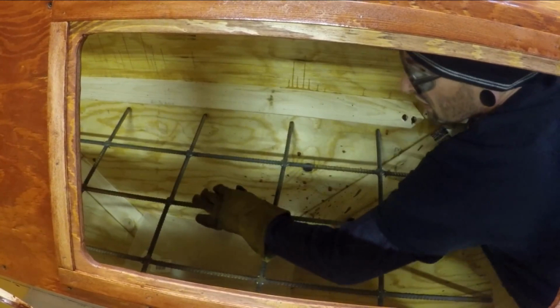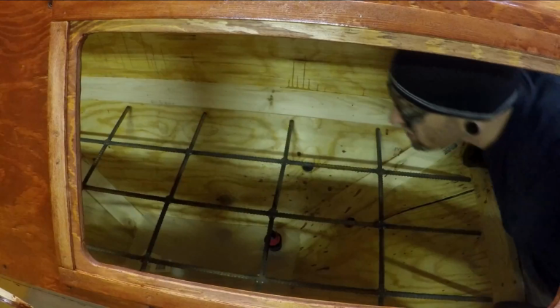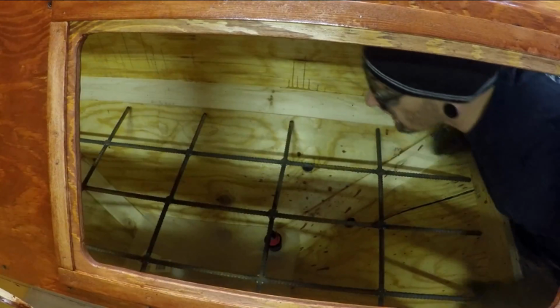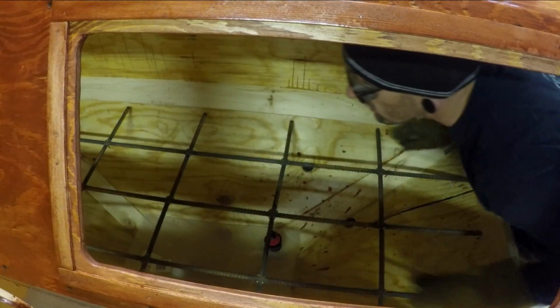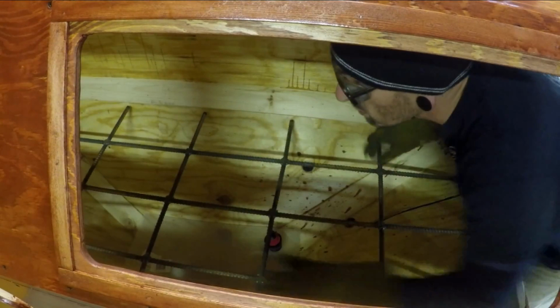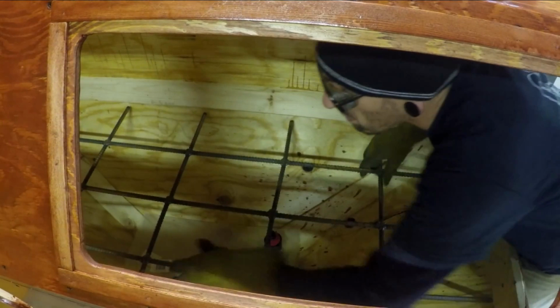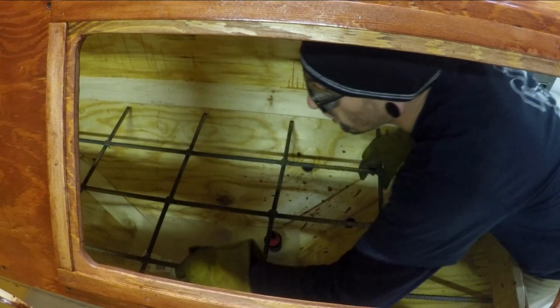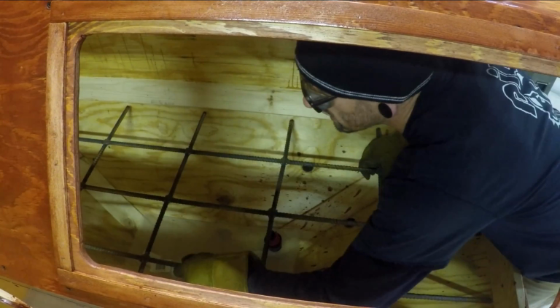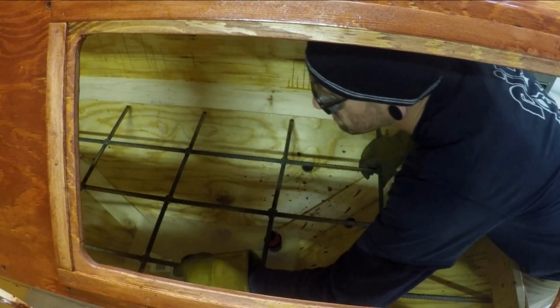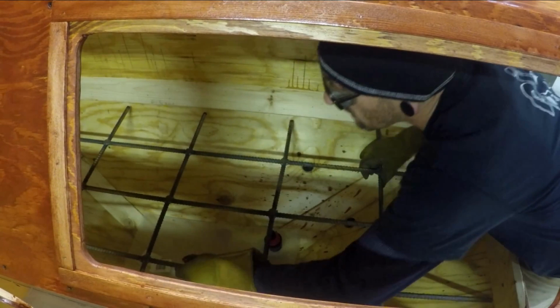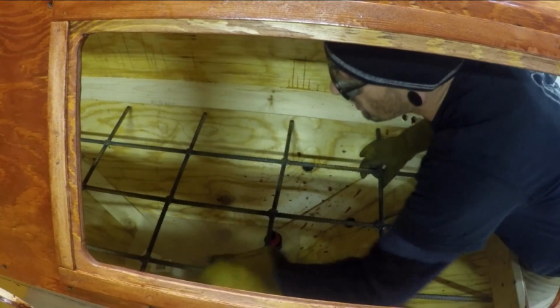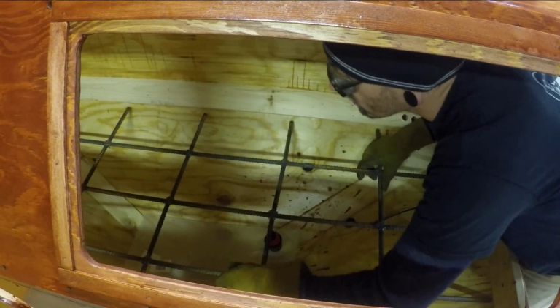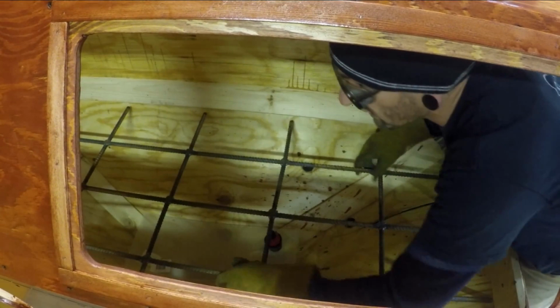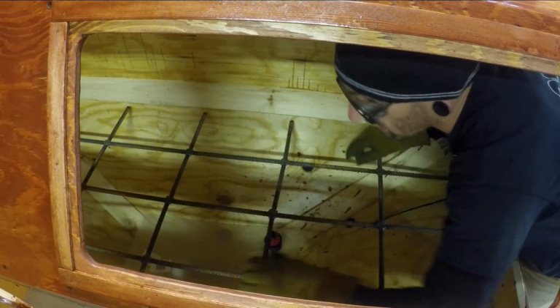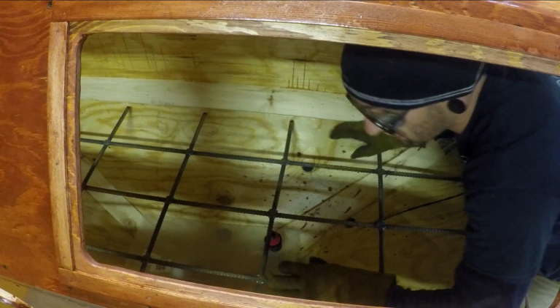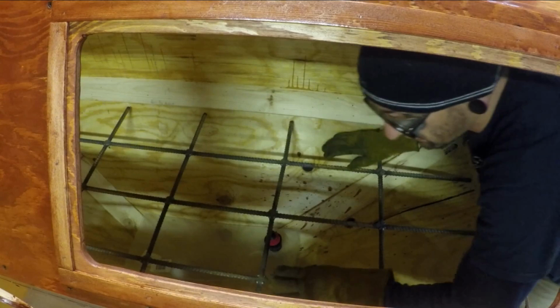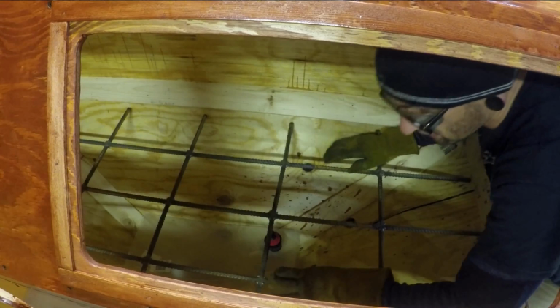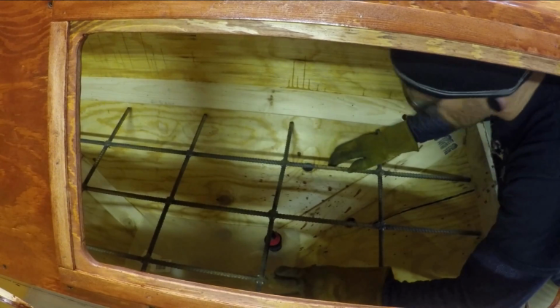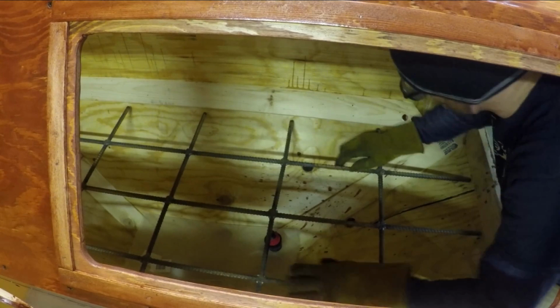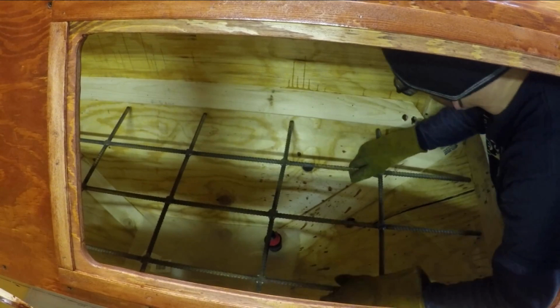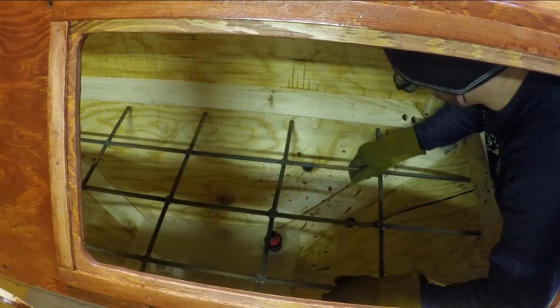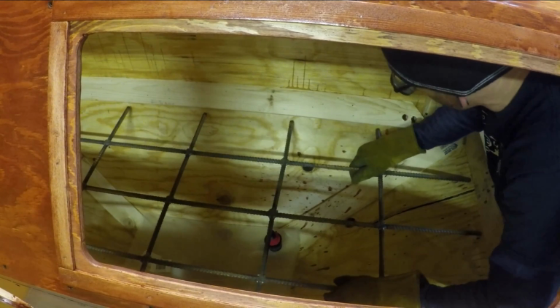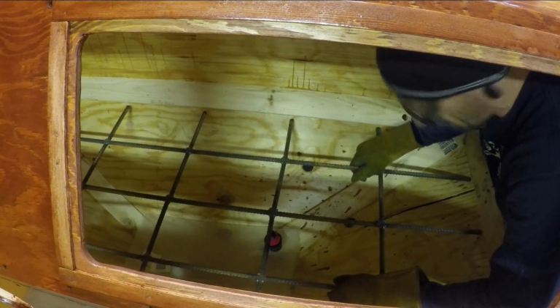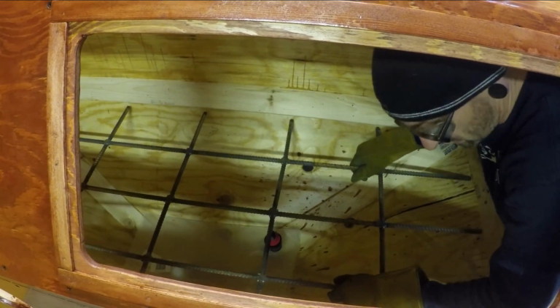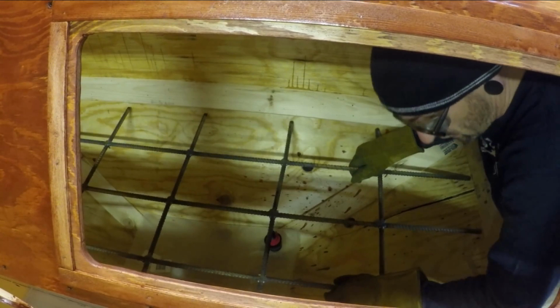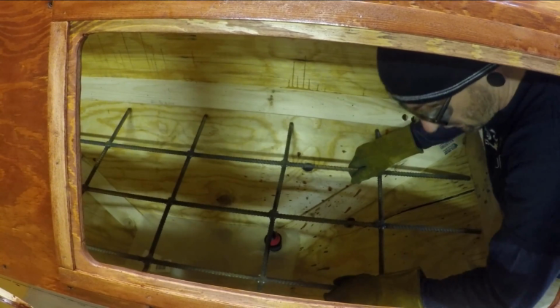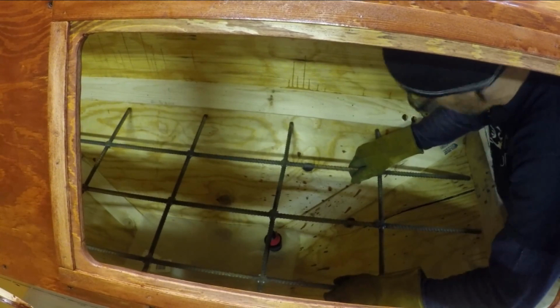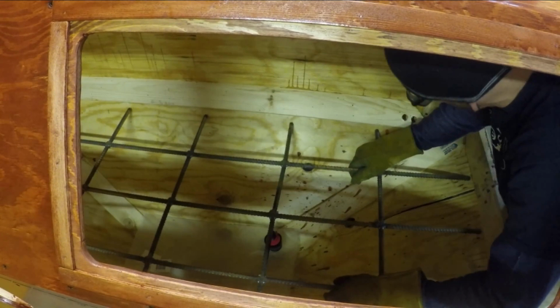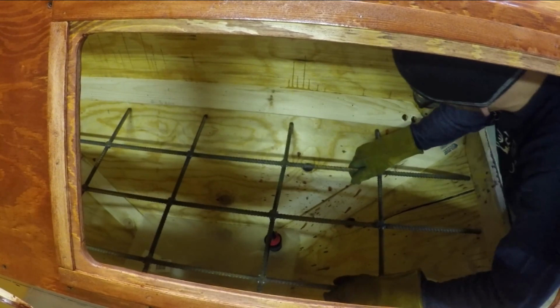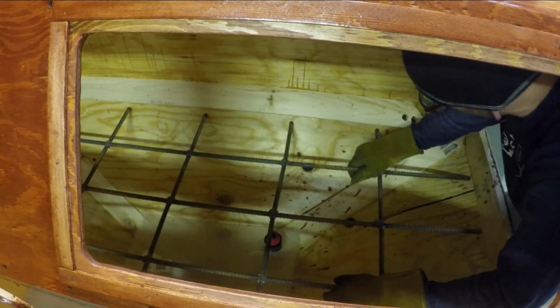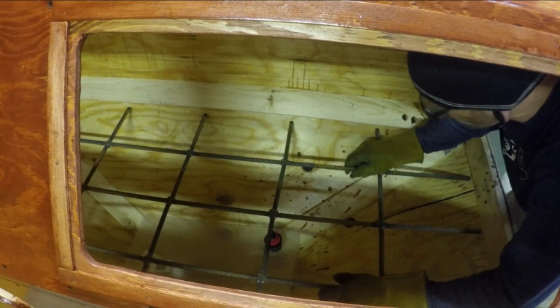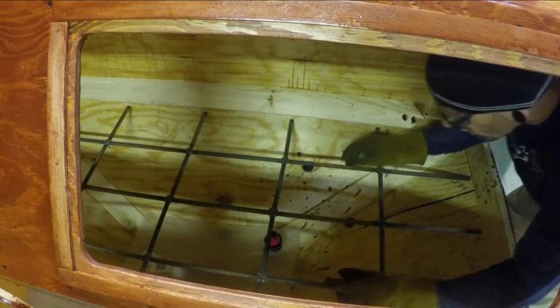Looks like a little bit more needs to come off the length, but other than that, I think it's fitting well.